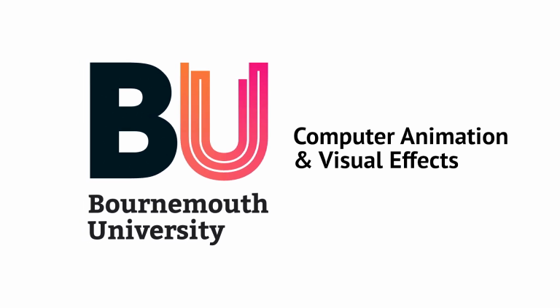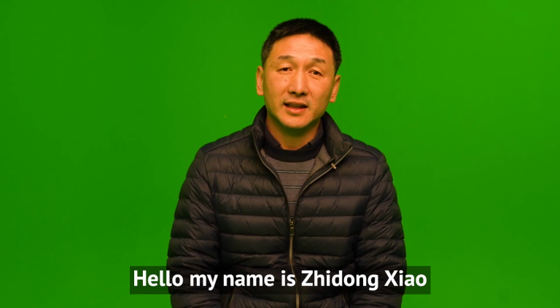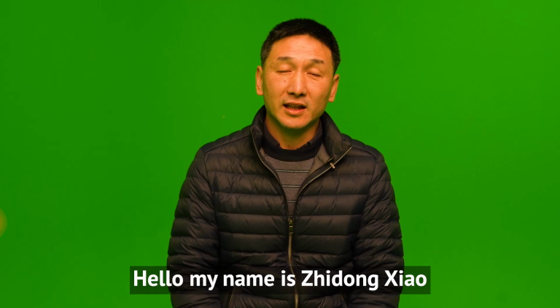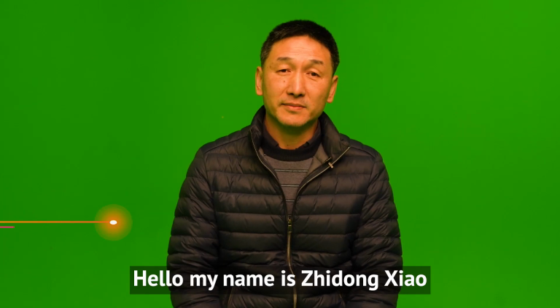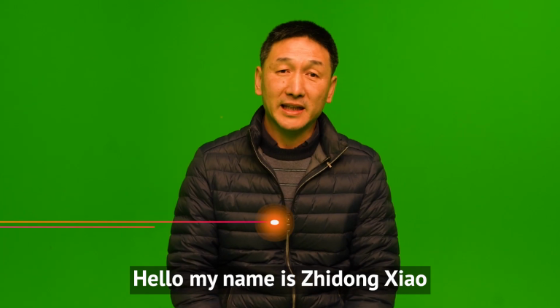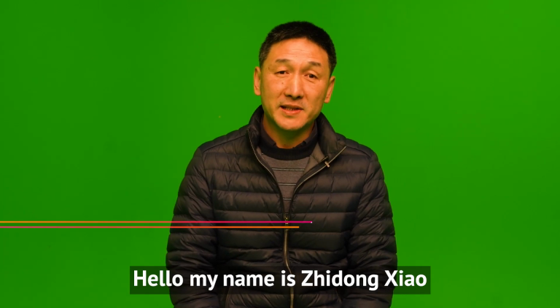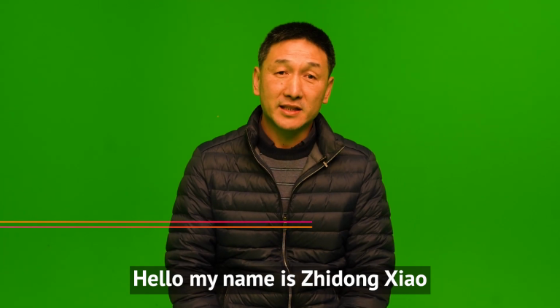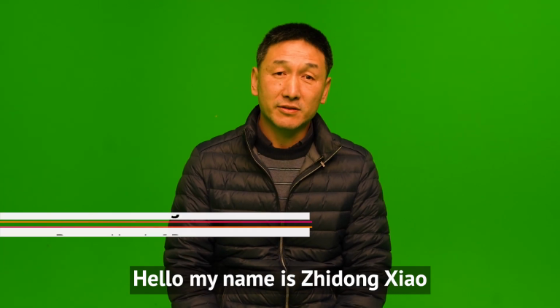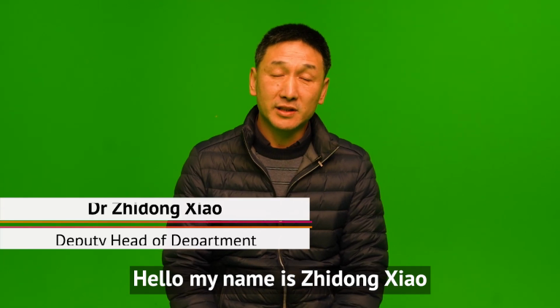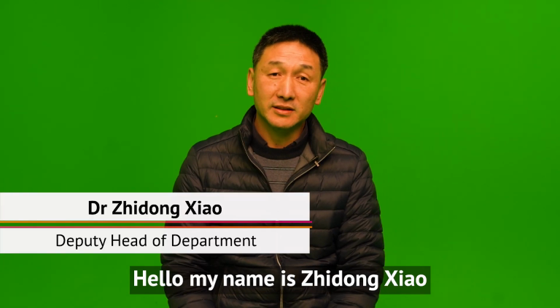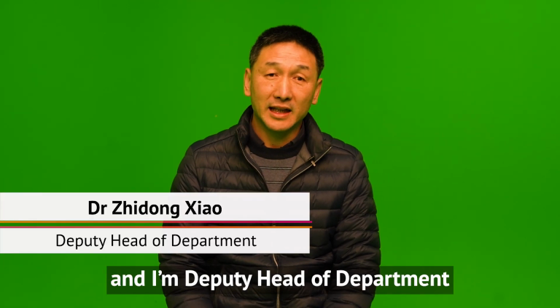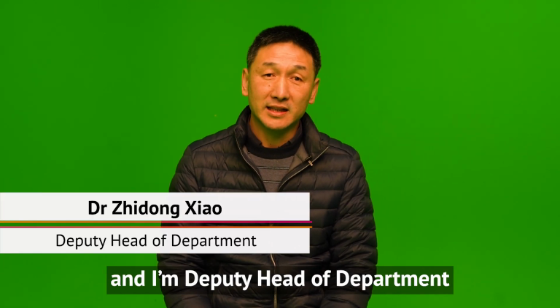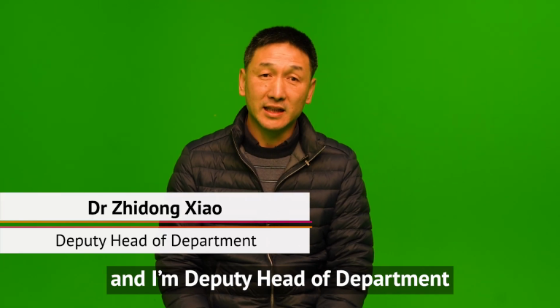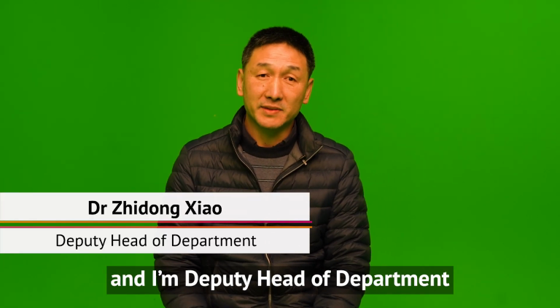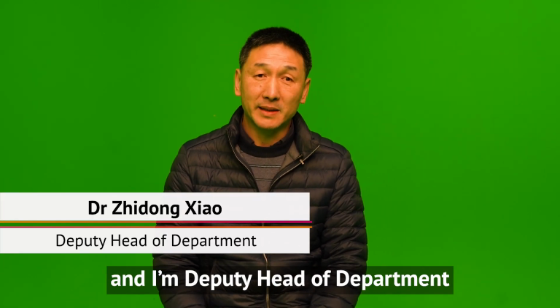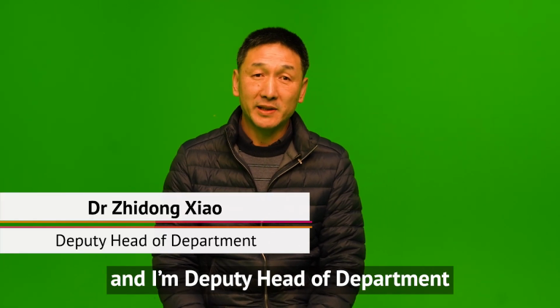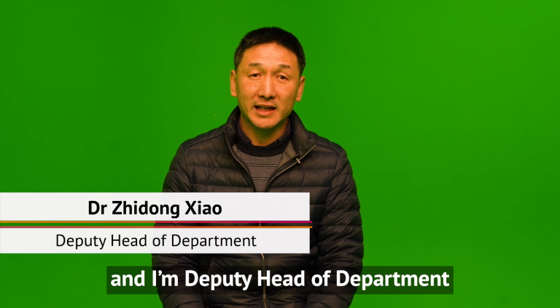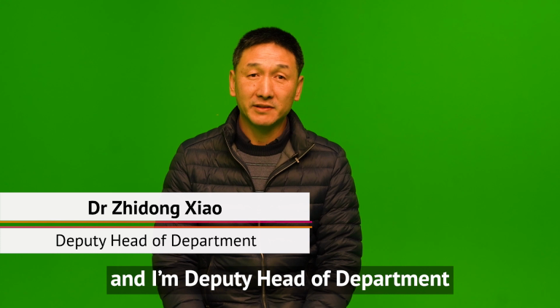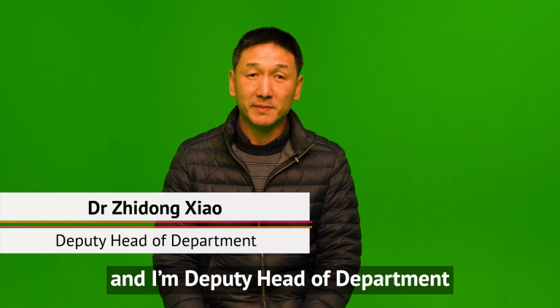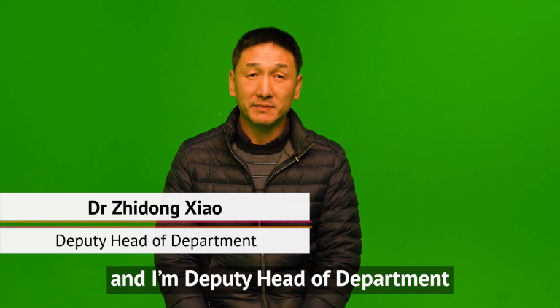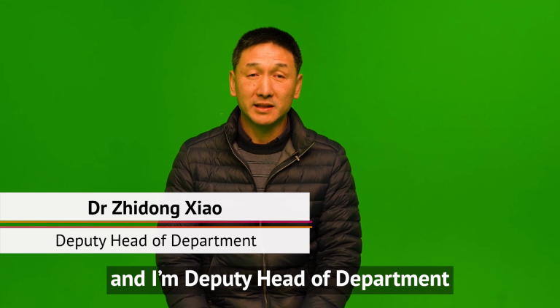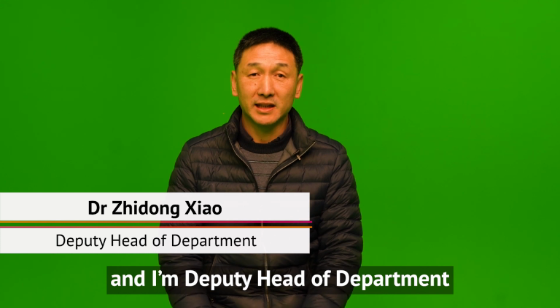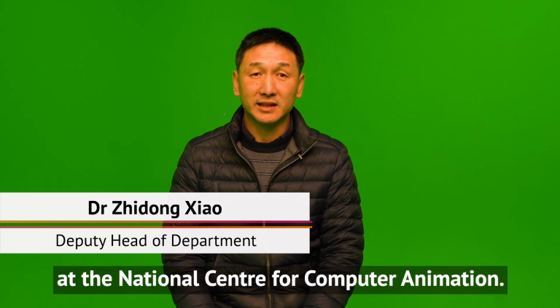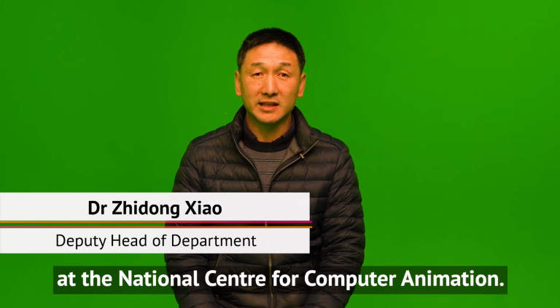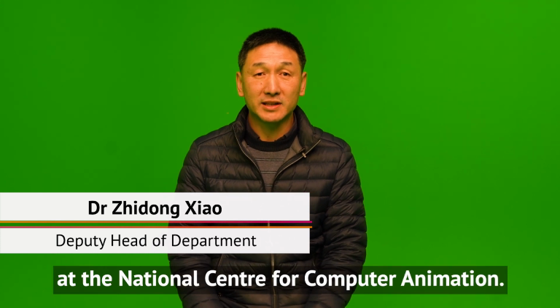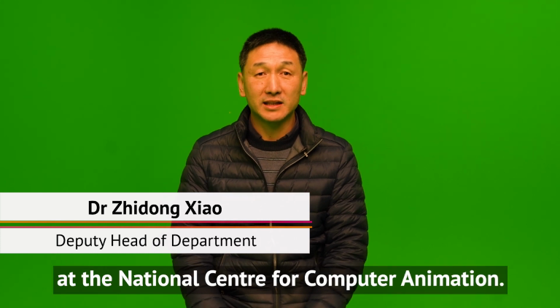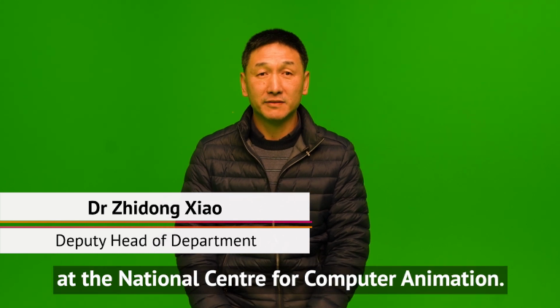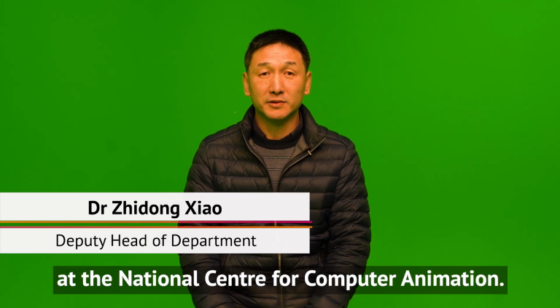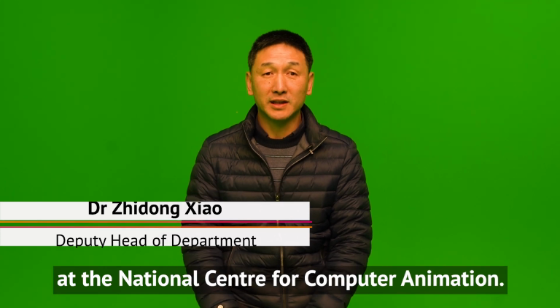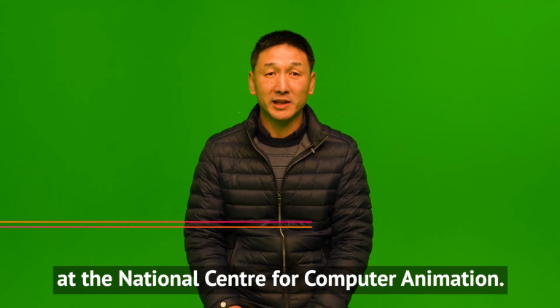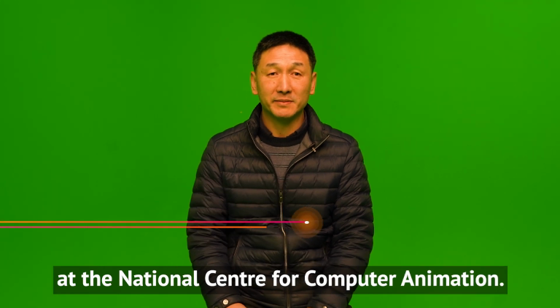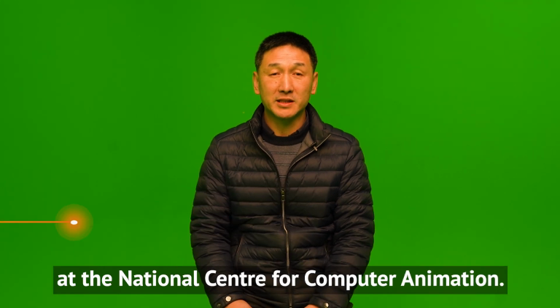Hello, my name is Siji Dongxiao, and I'm the deputy head of the department at National Center for Climate Animation.